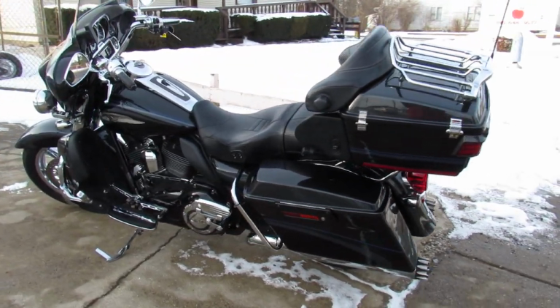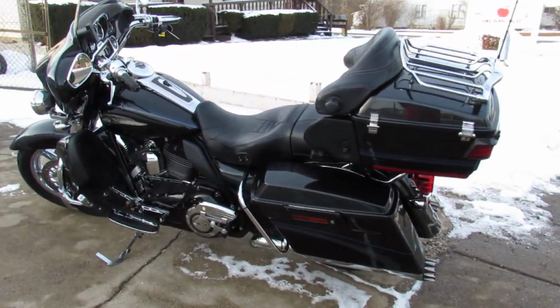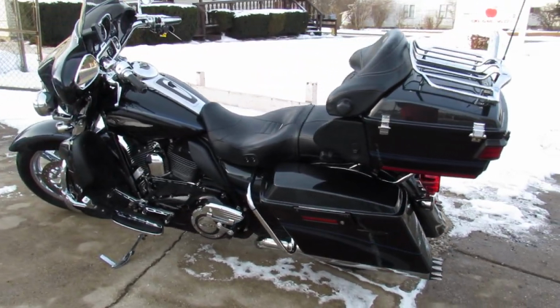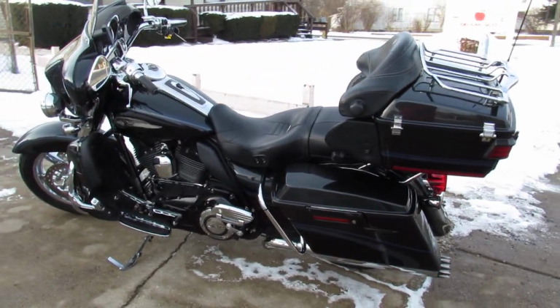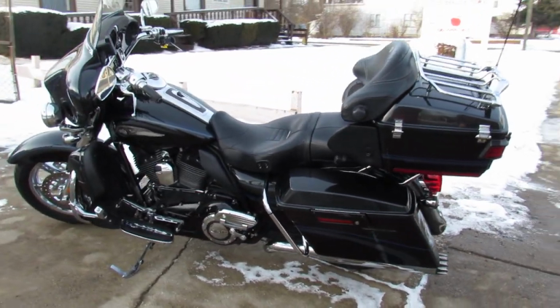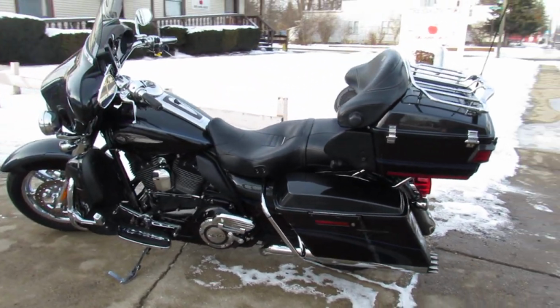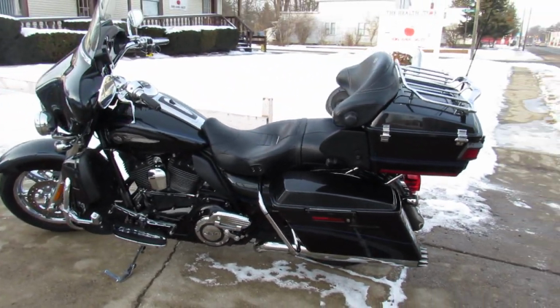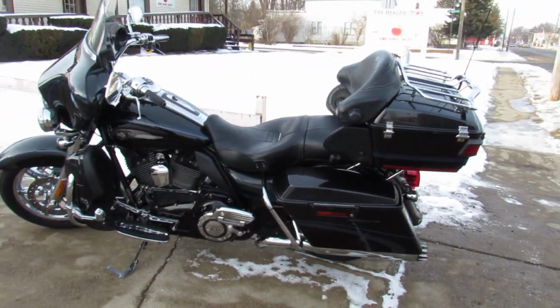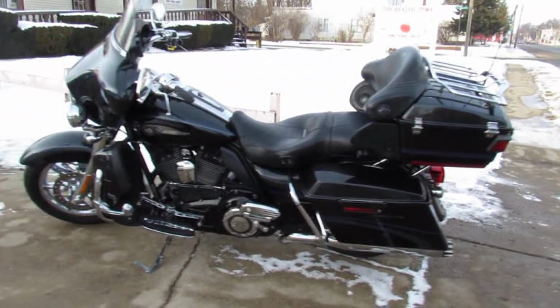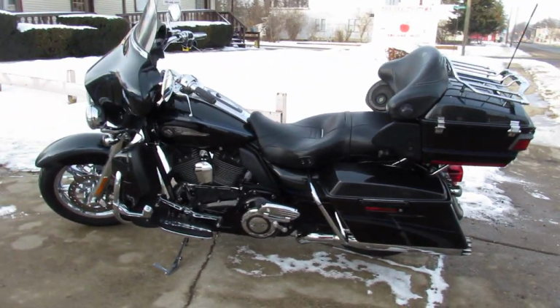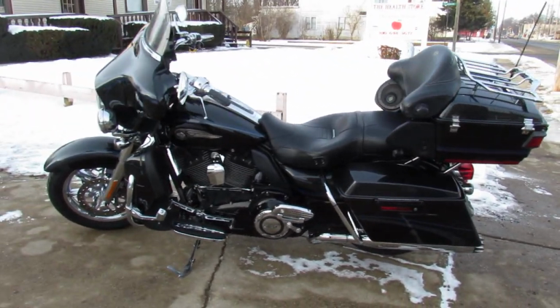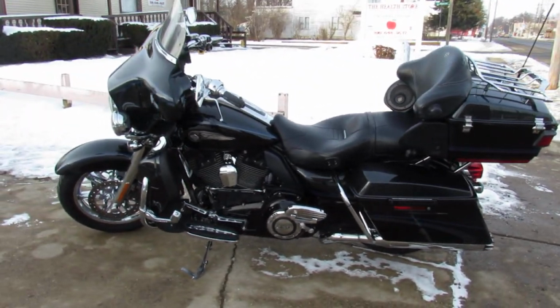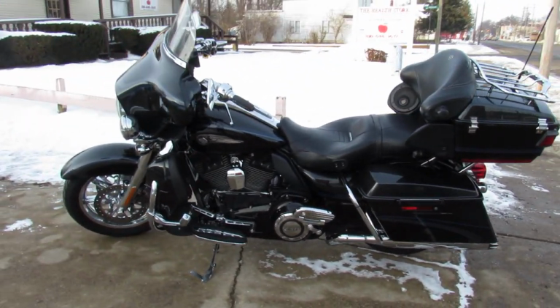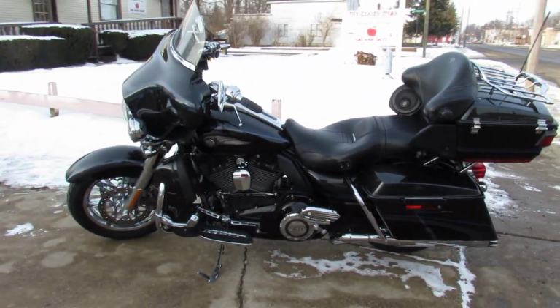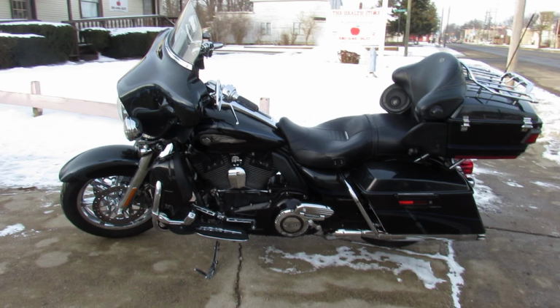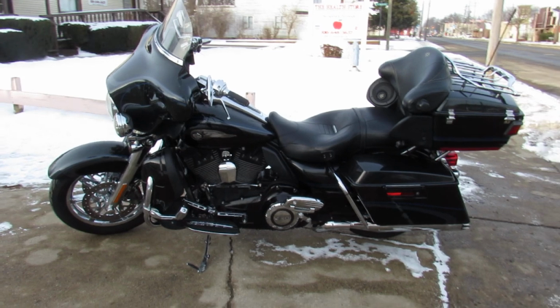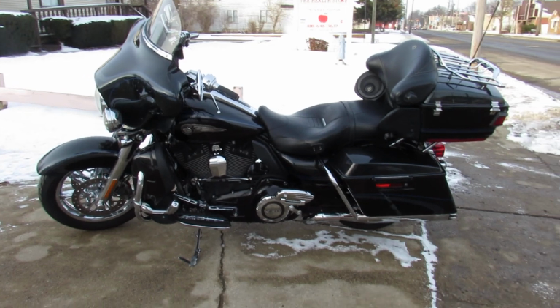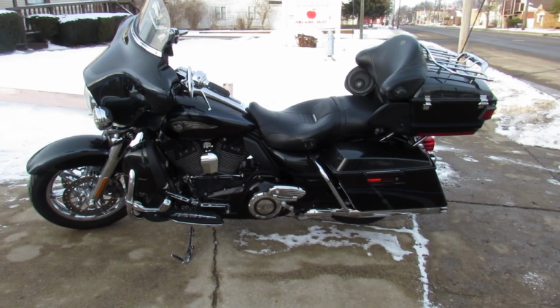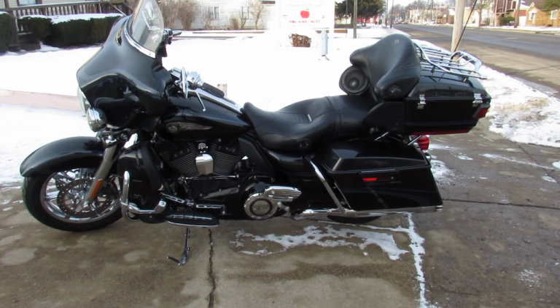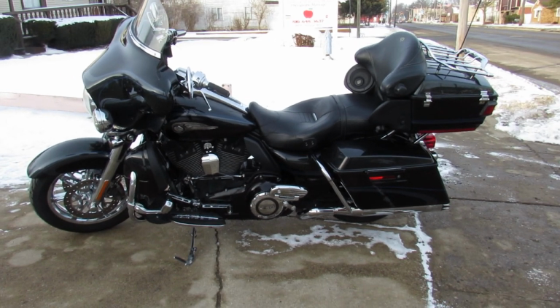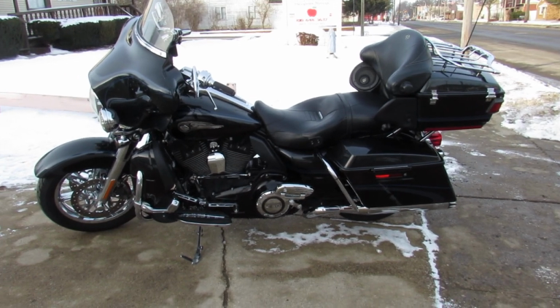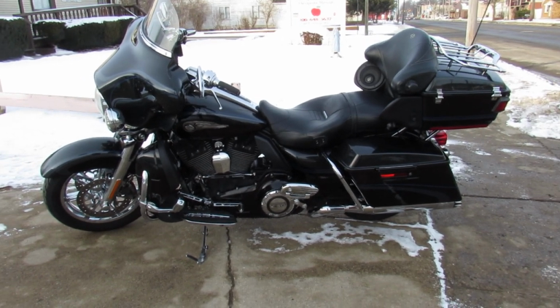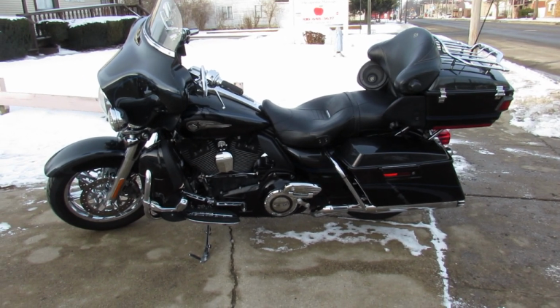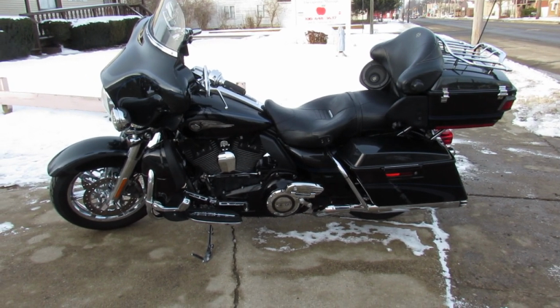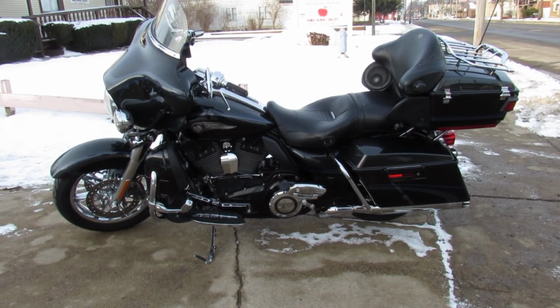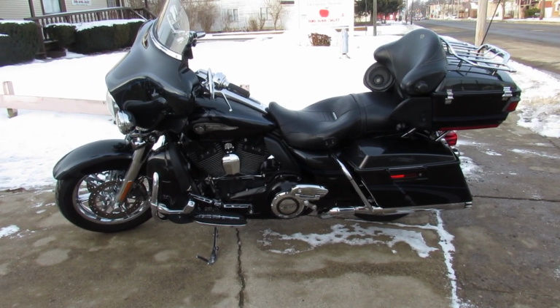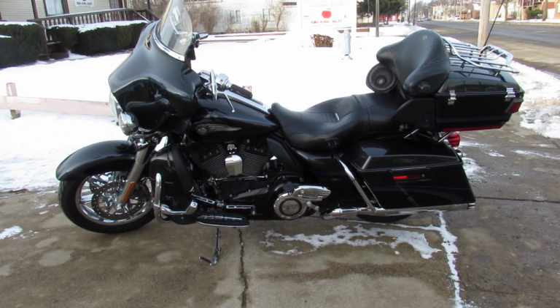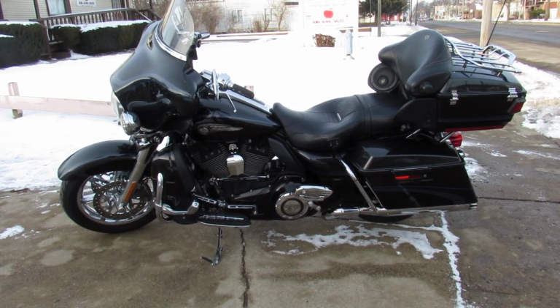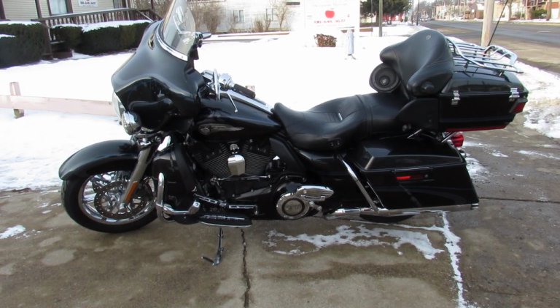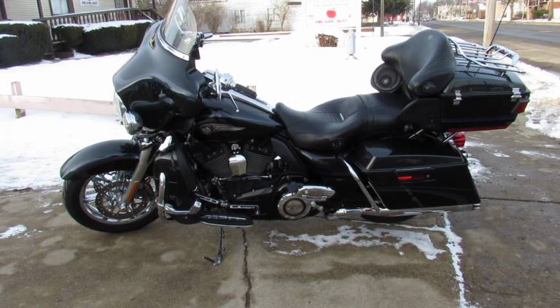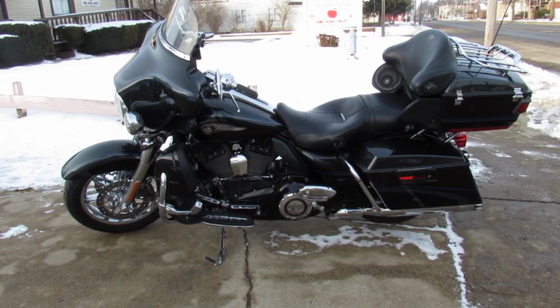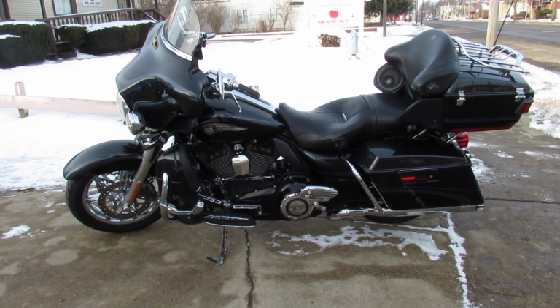Only $15,999, guys. Give us a call, we'll get it done. 810-648-9500.